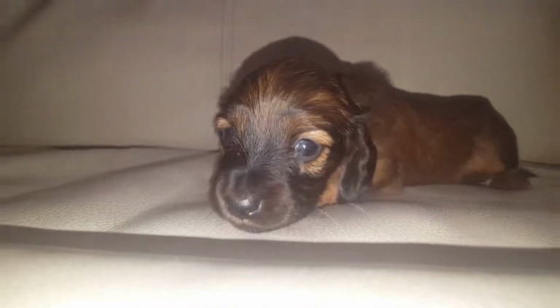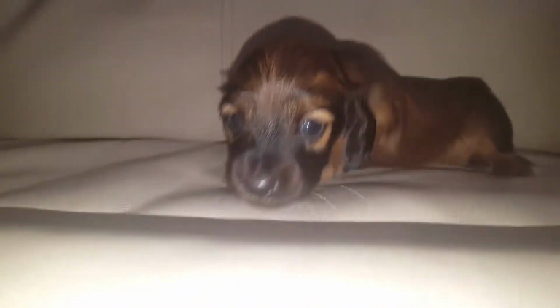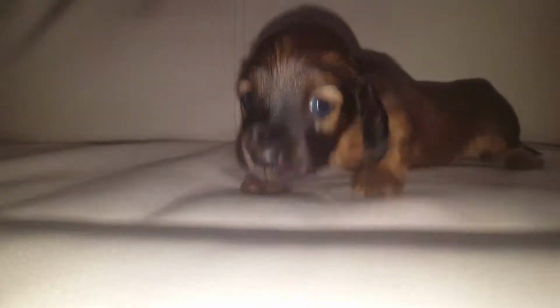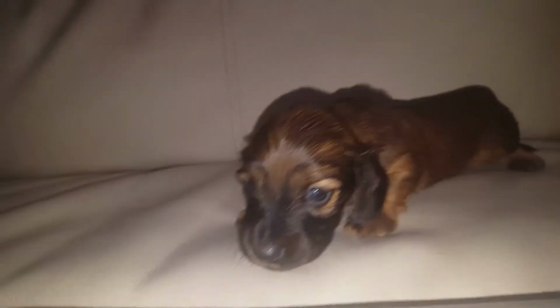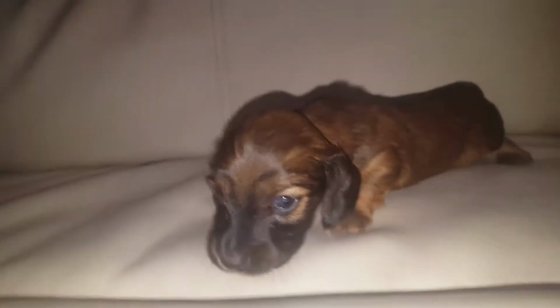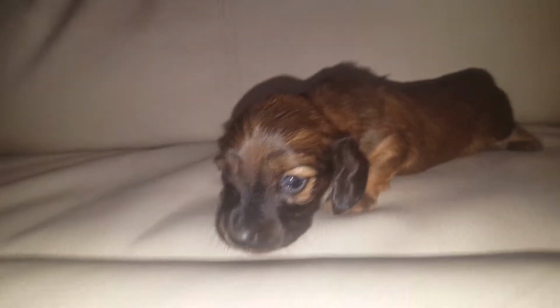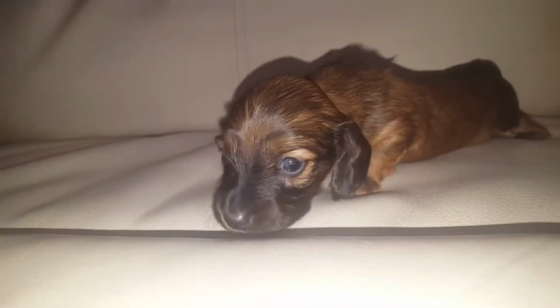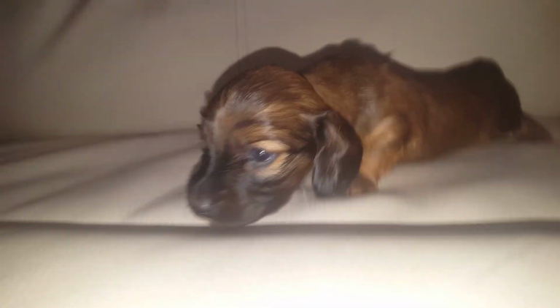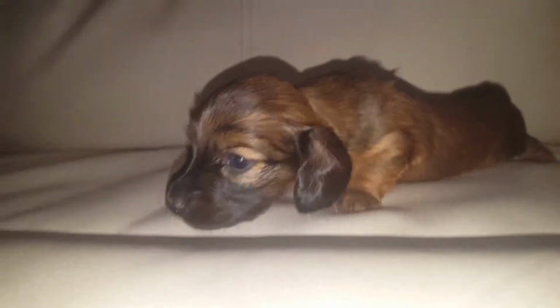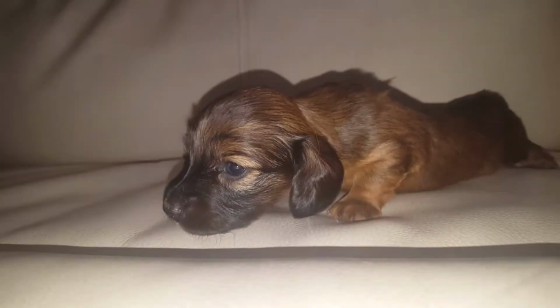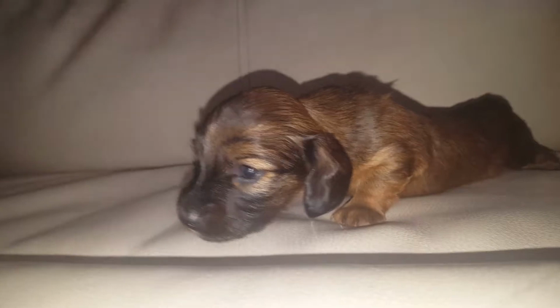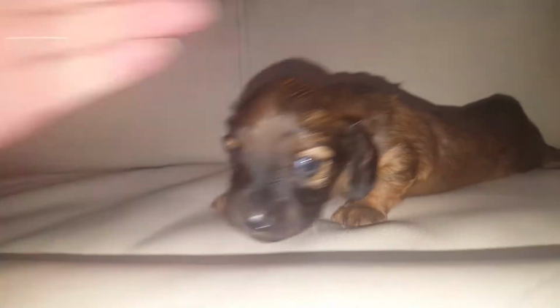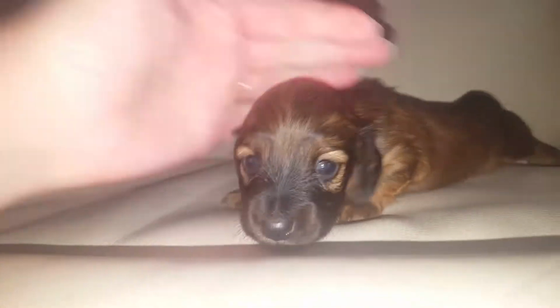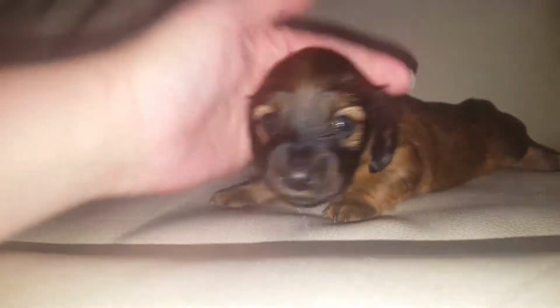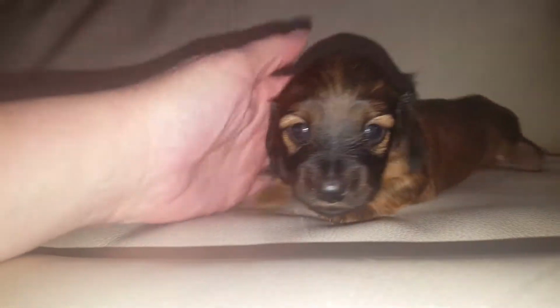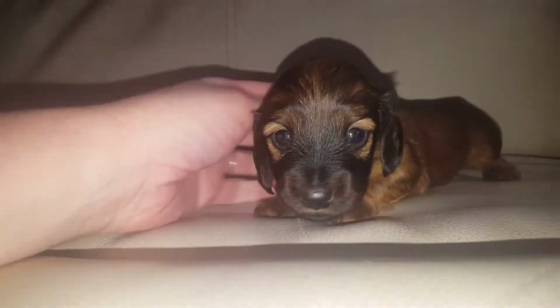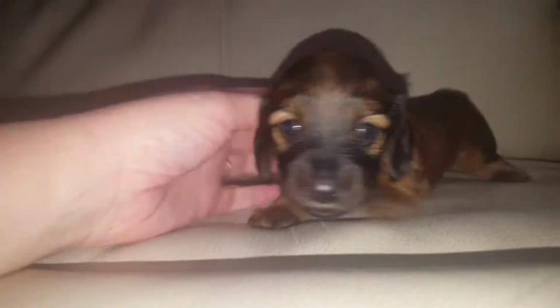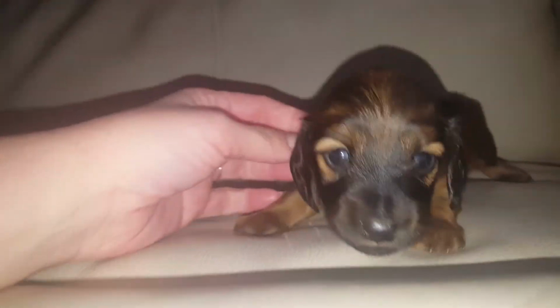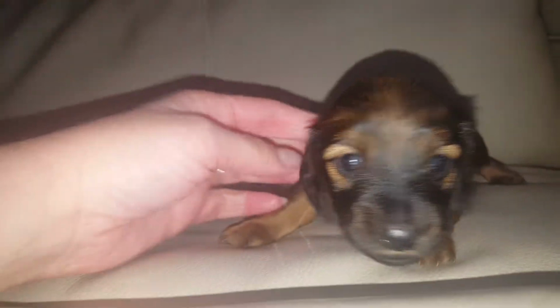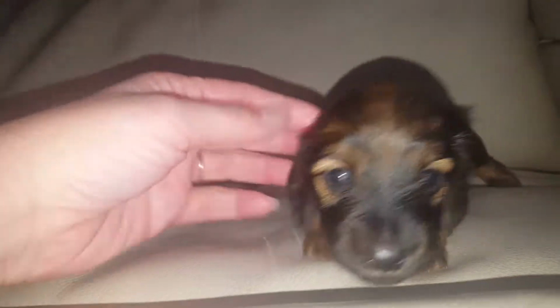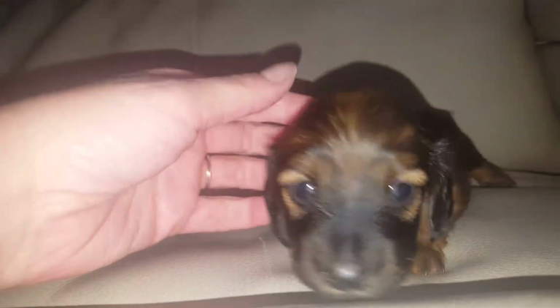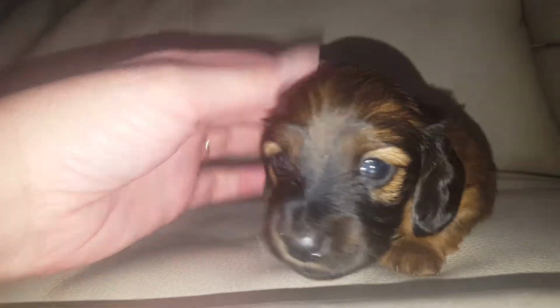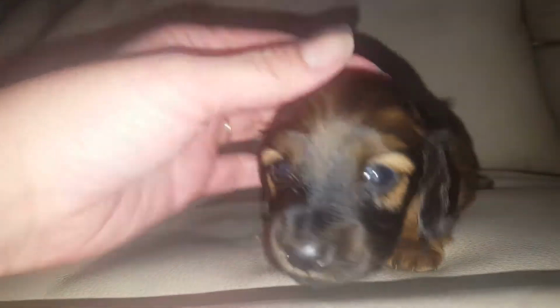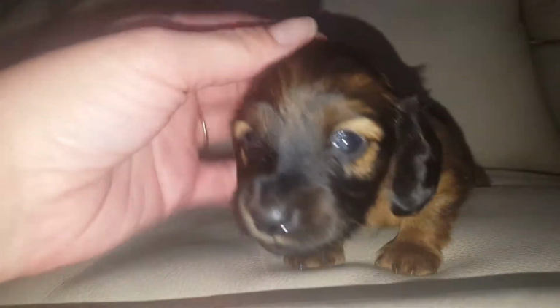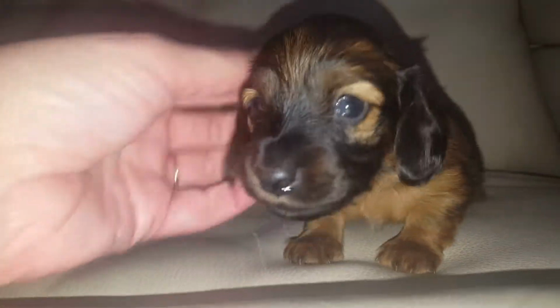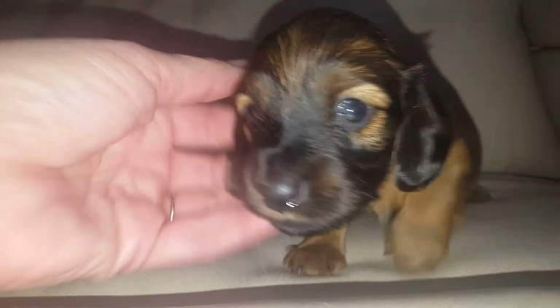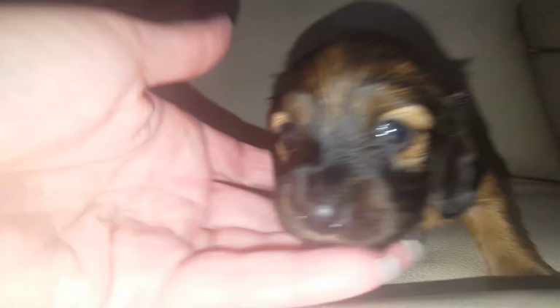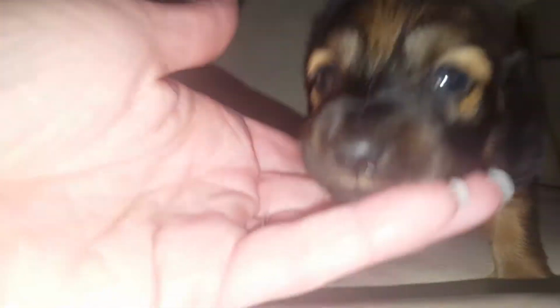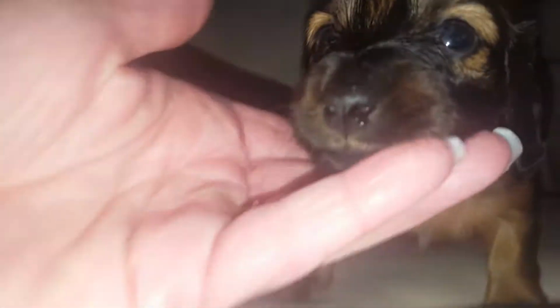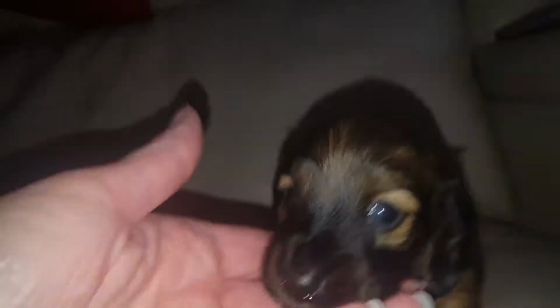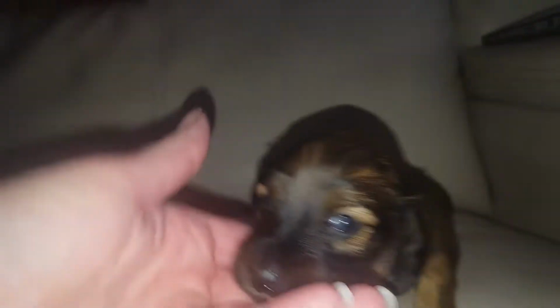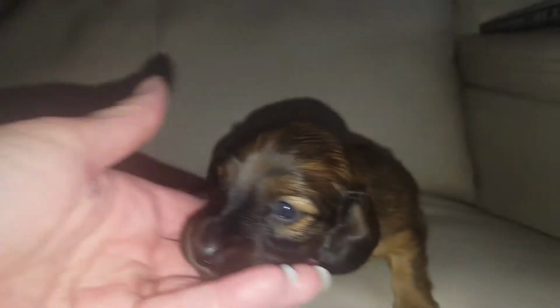Hi Liza! You see the light? Beautiful shaded red long-haired little girl.